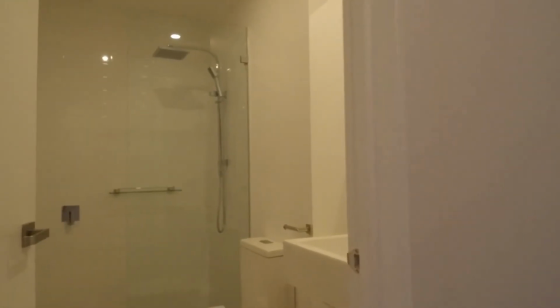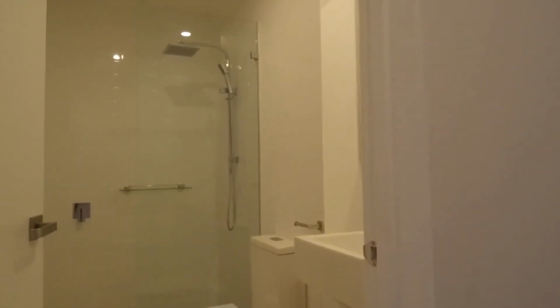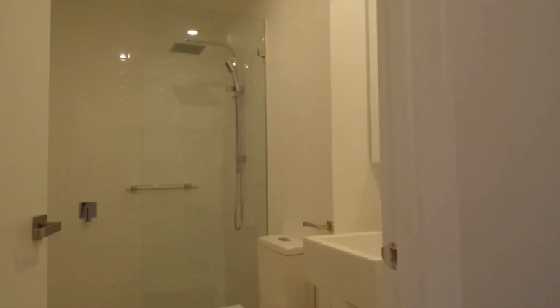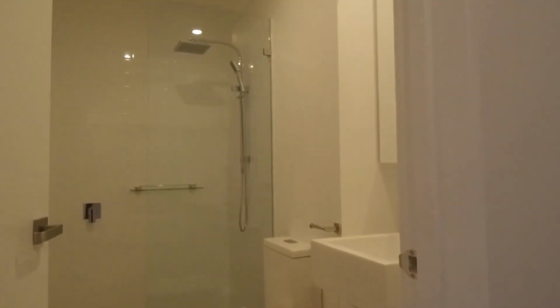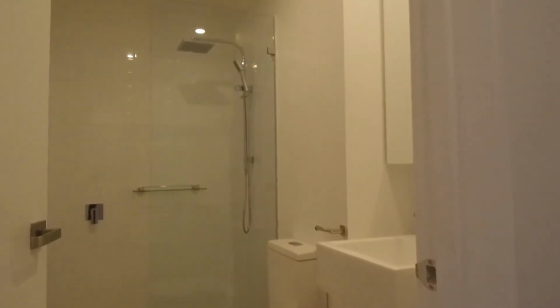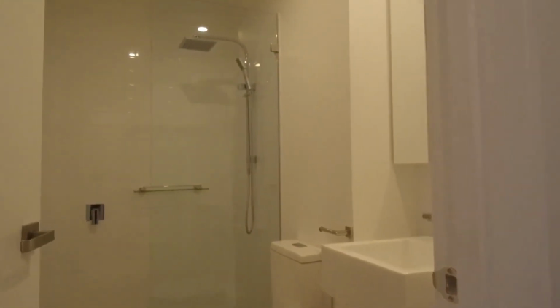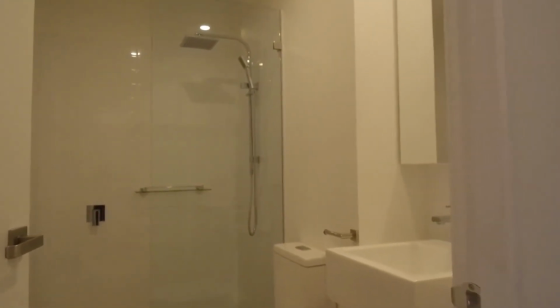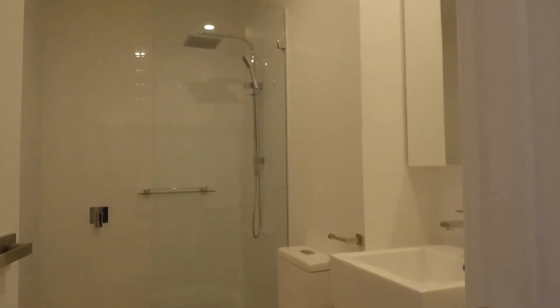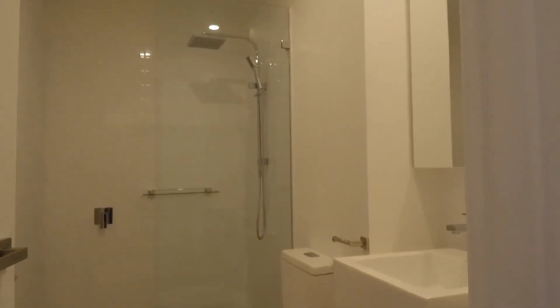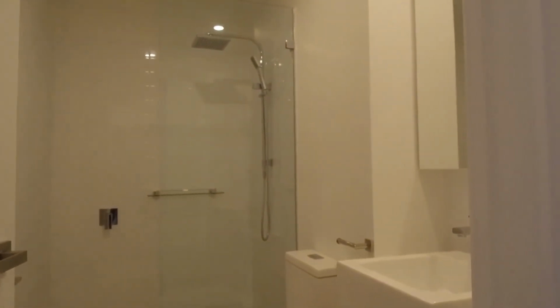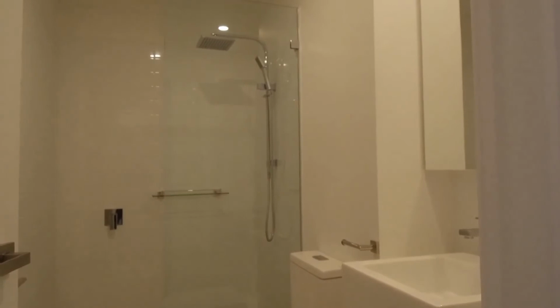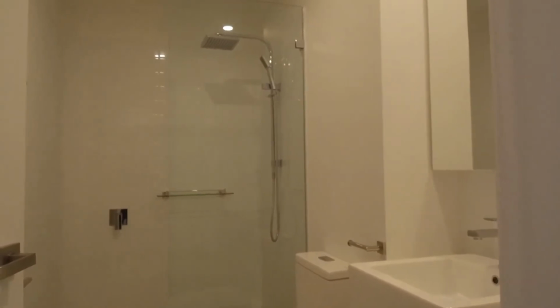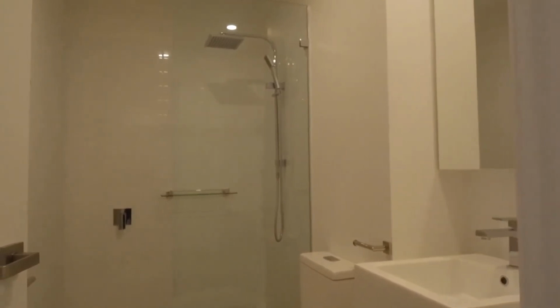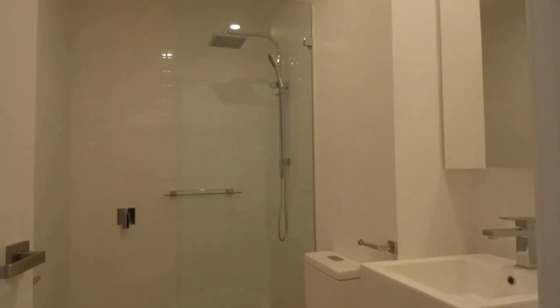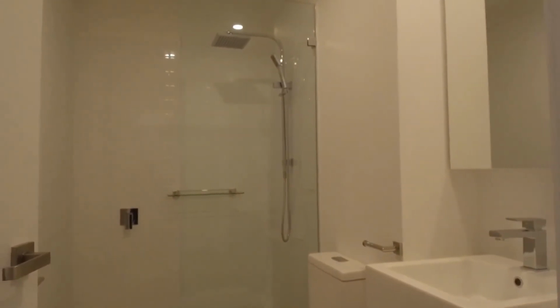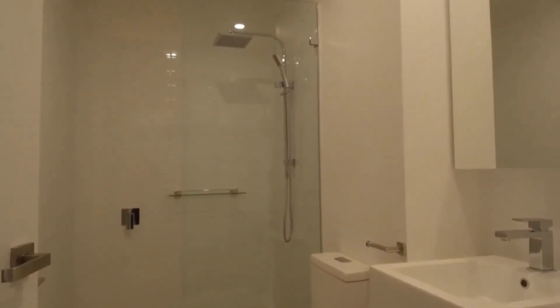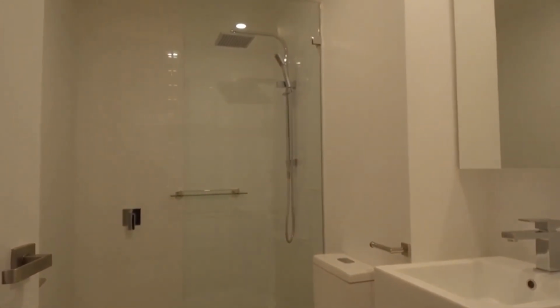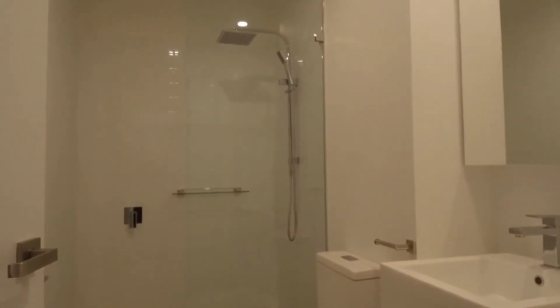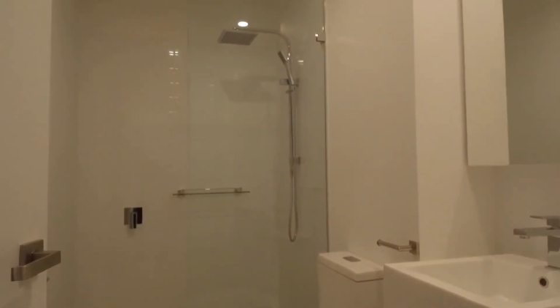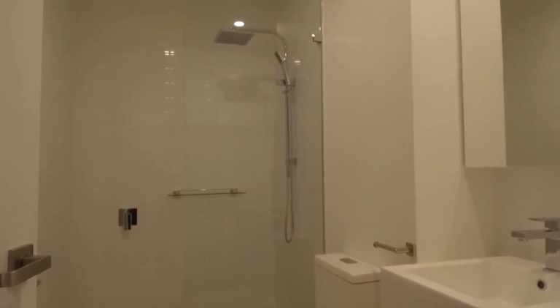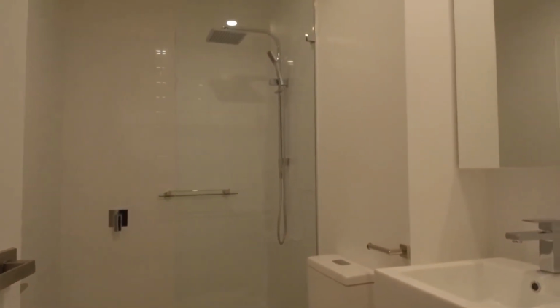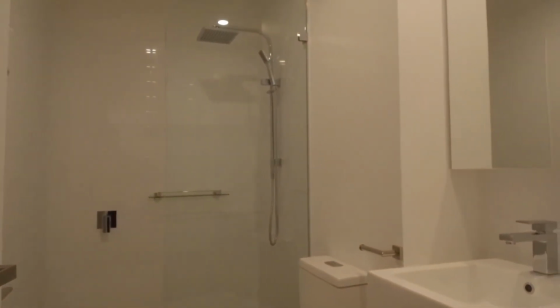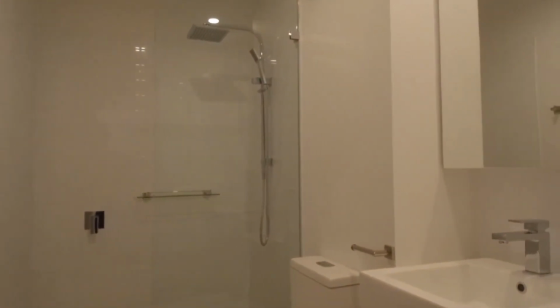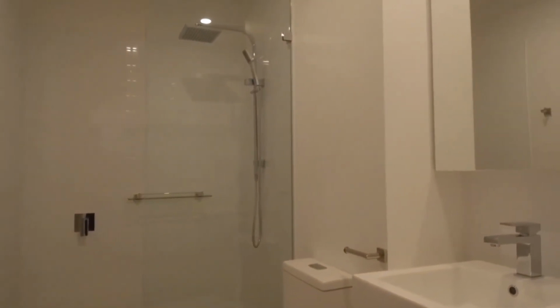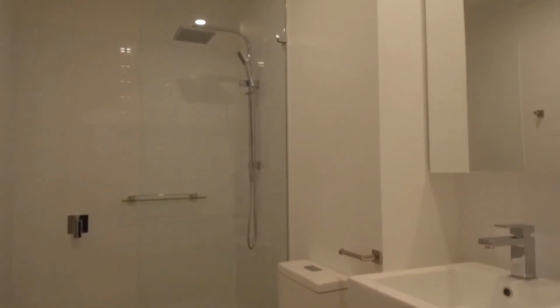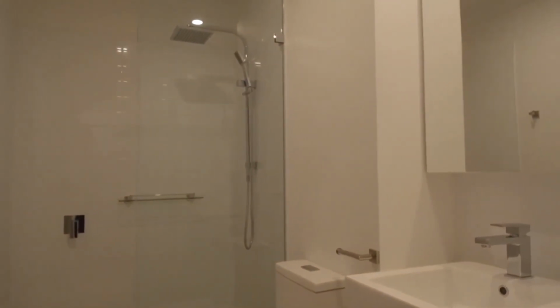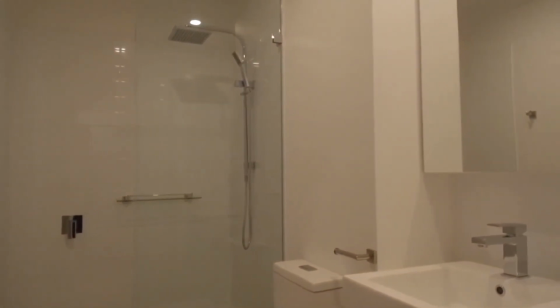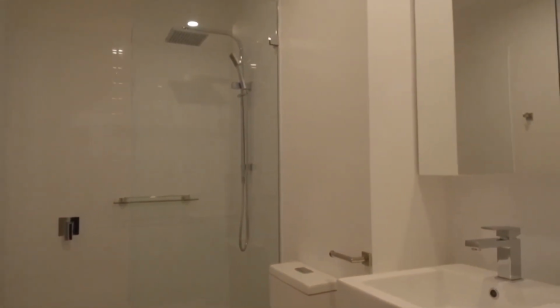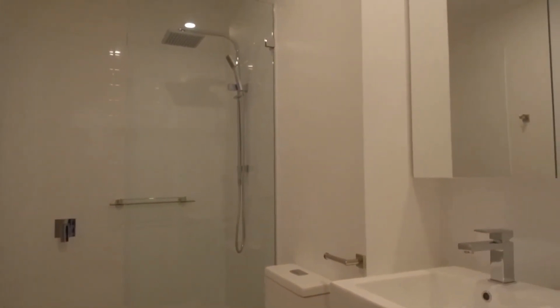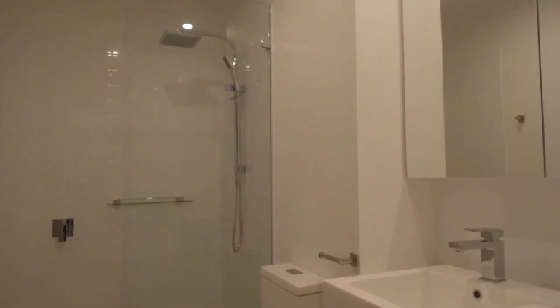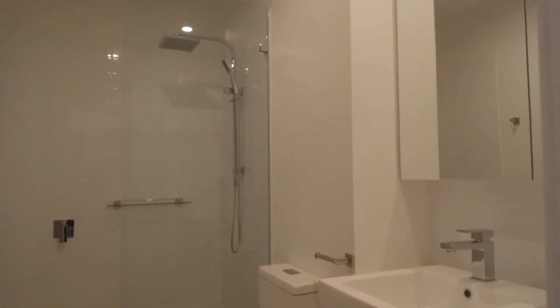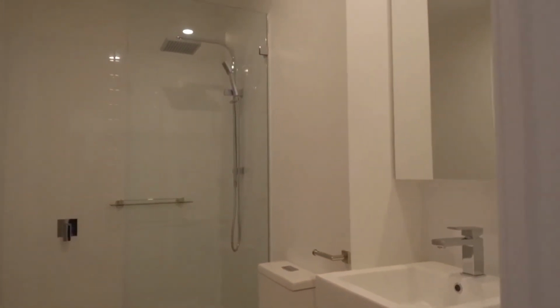The bathroom features floor to ceiling tiles, a rain shower head, as well as a handheld shower and a mirror cabinet over the vanity.